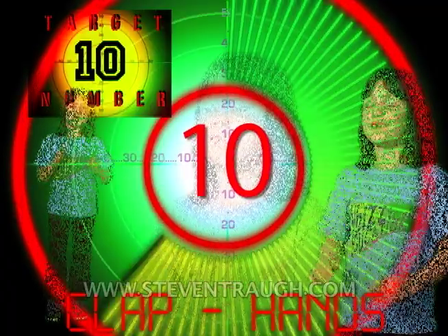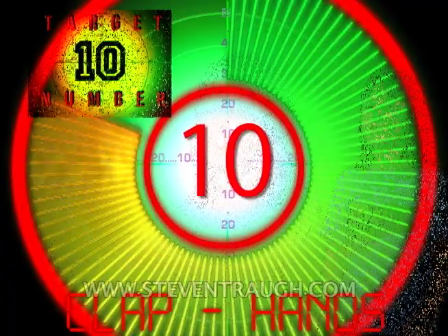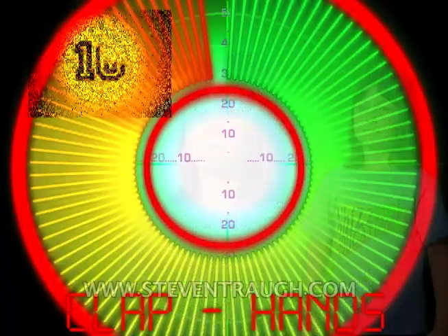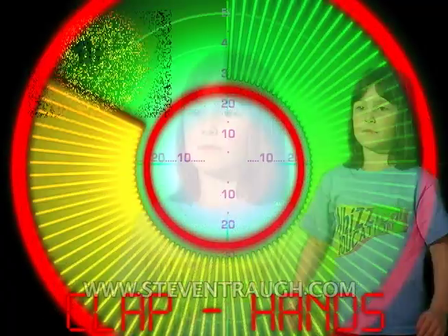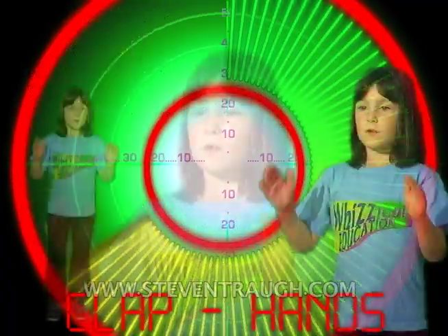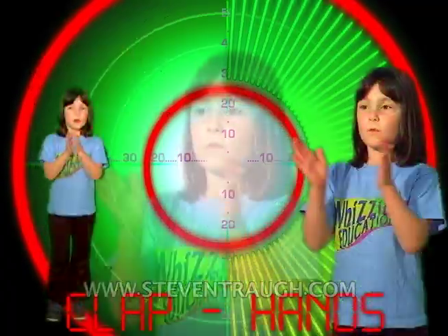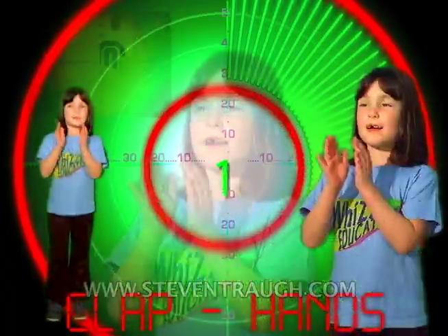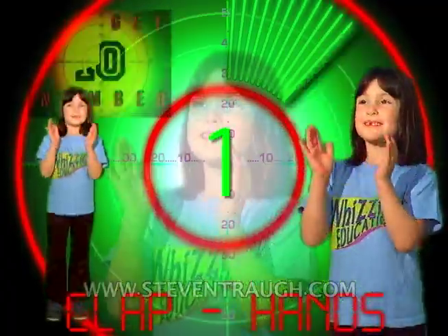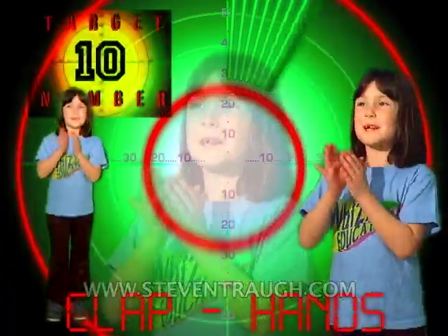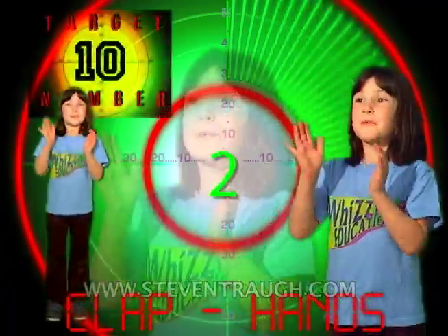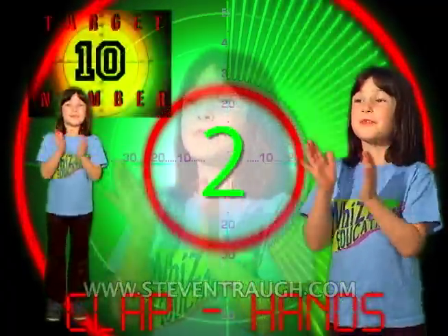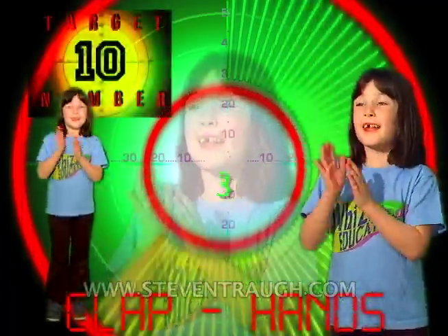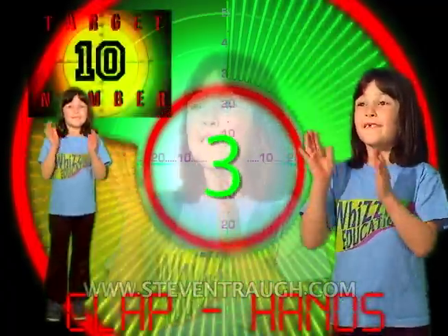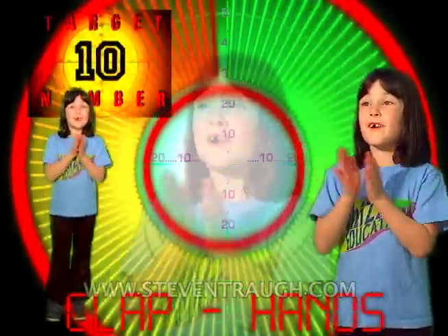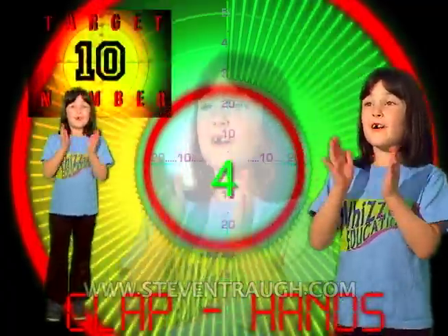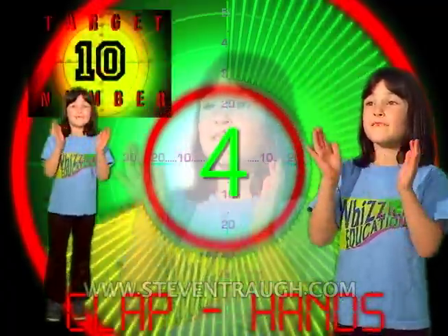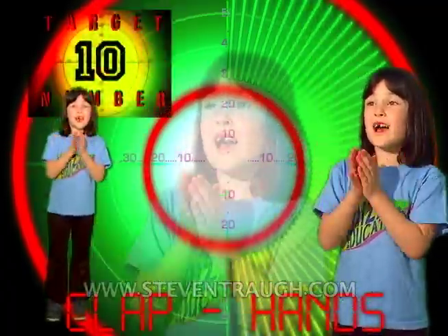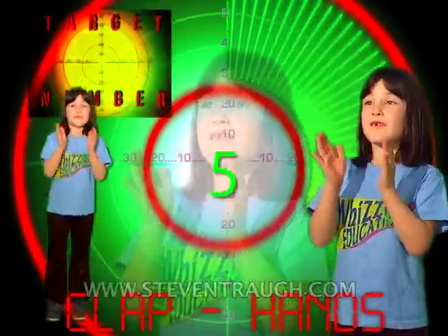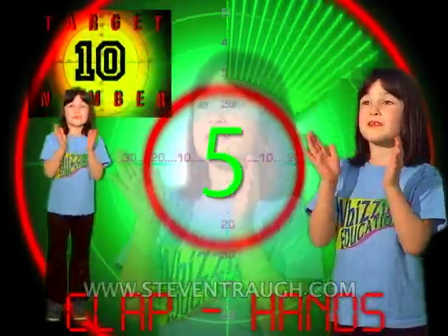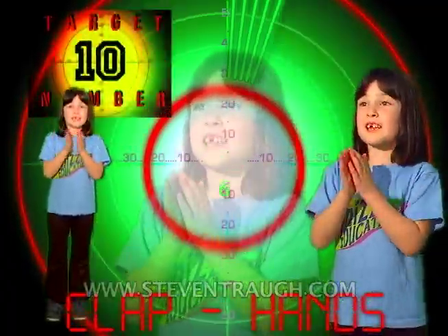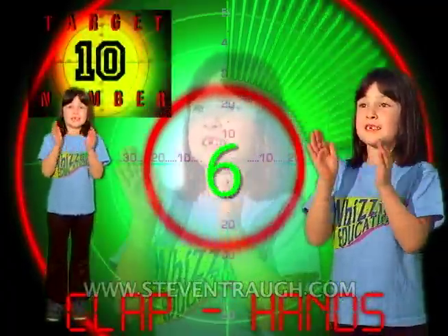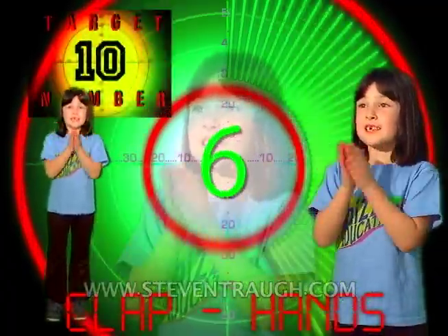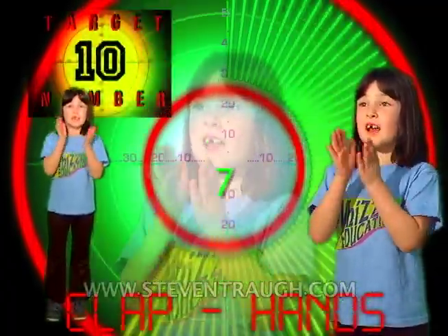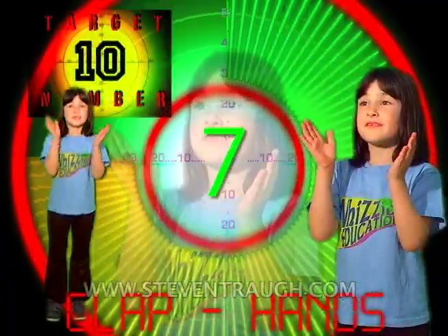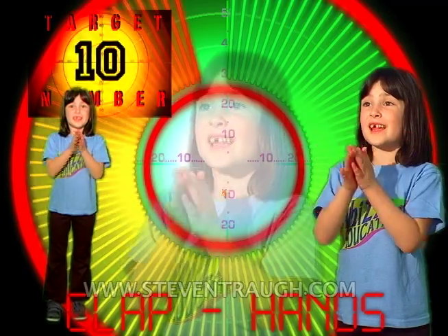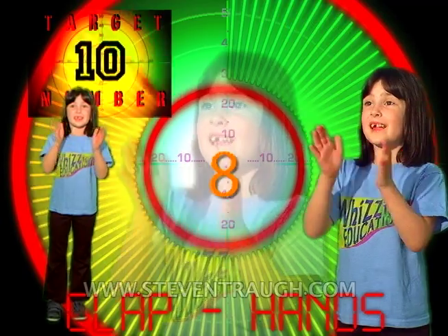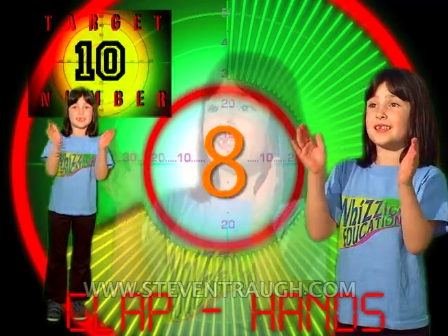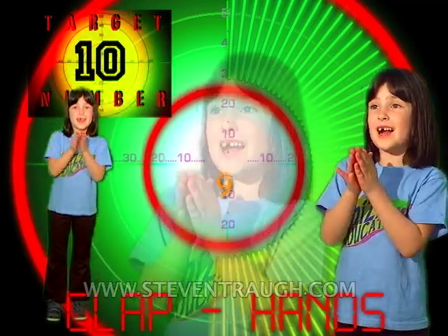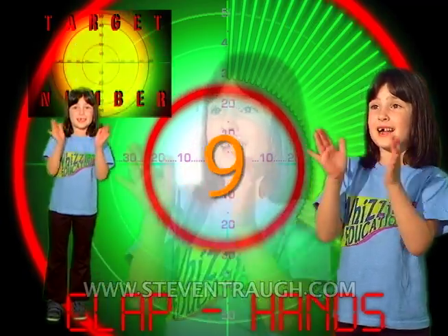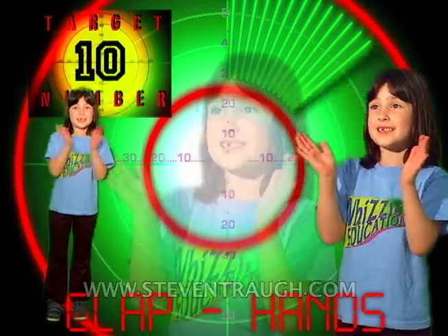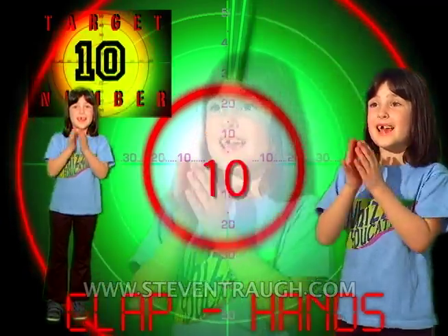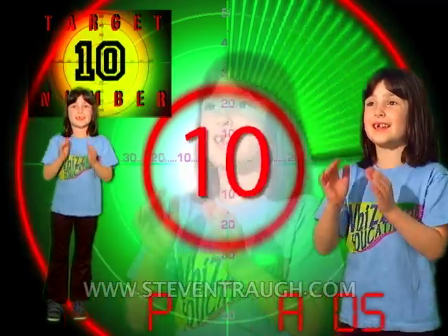Do it again! 1, 2, 3, 4, 5, 6, 7, 8, 9, 10!